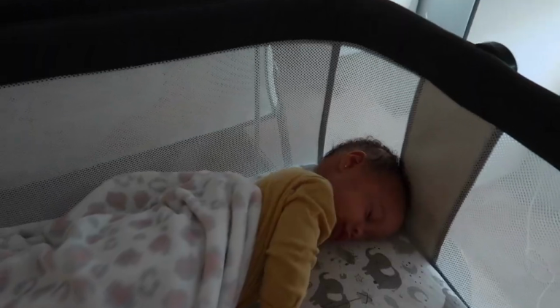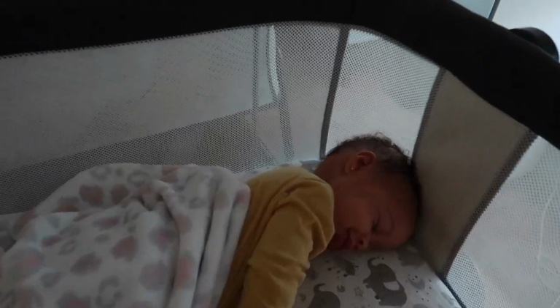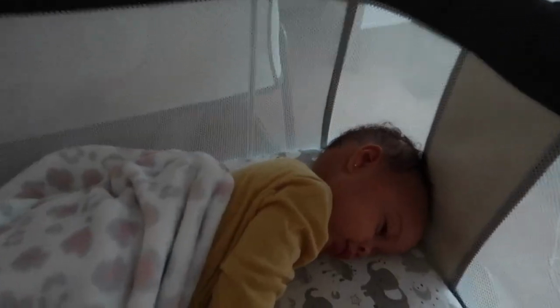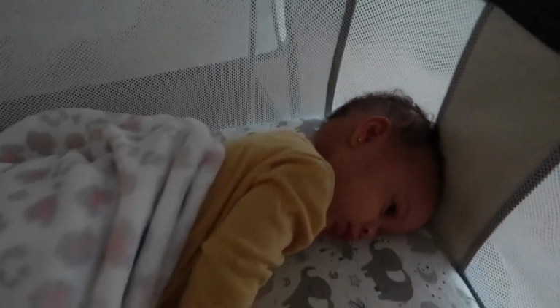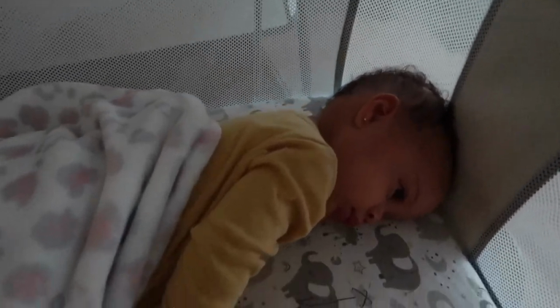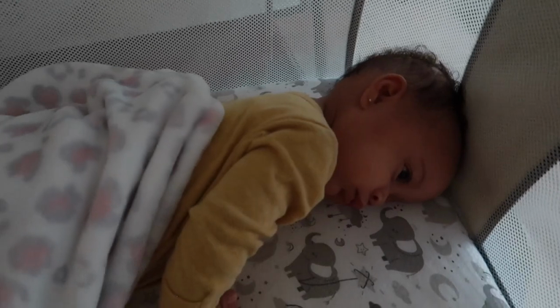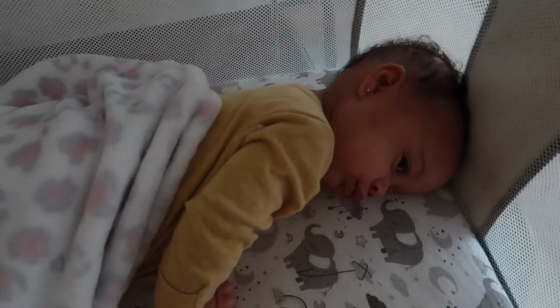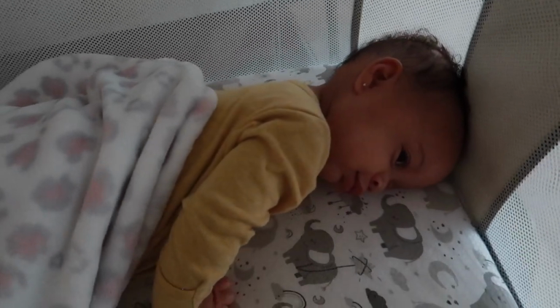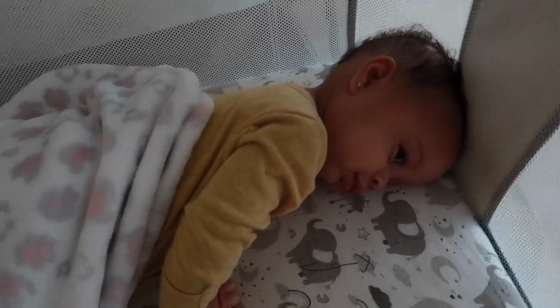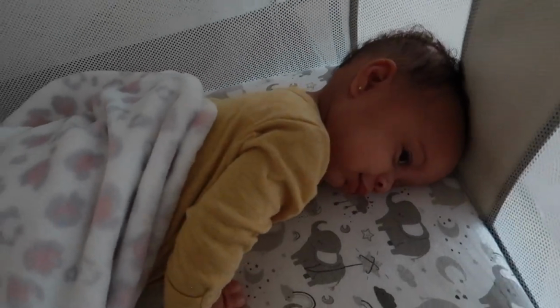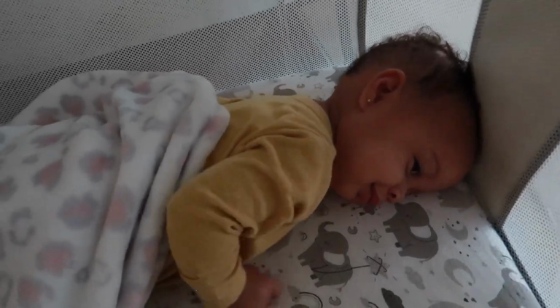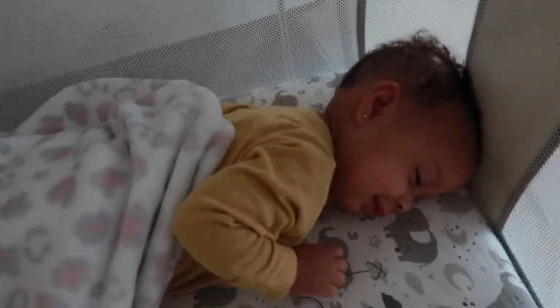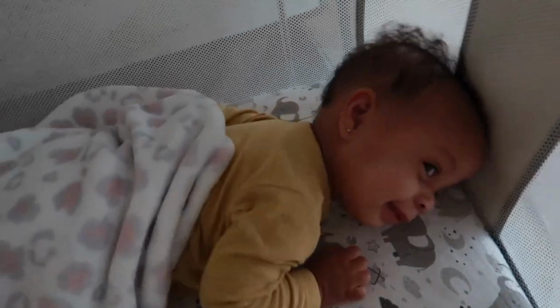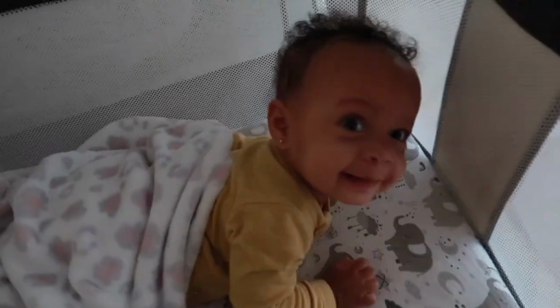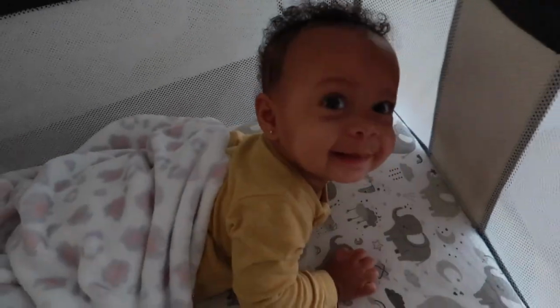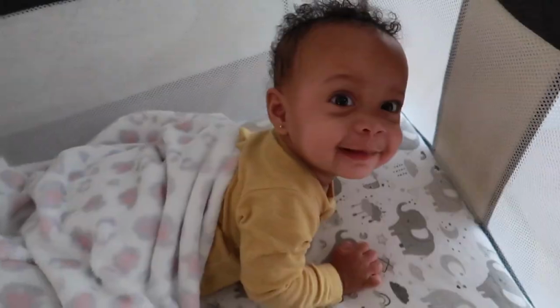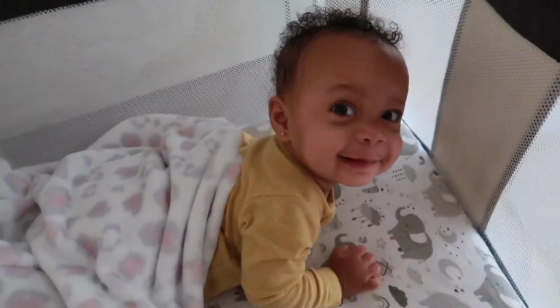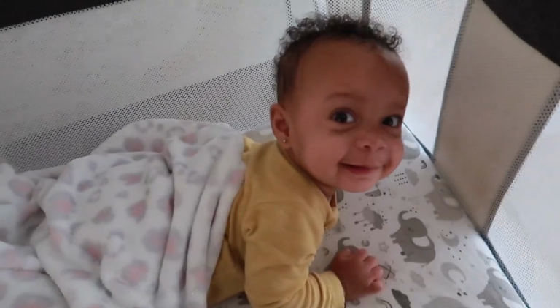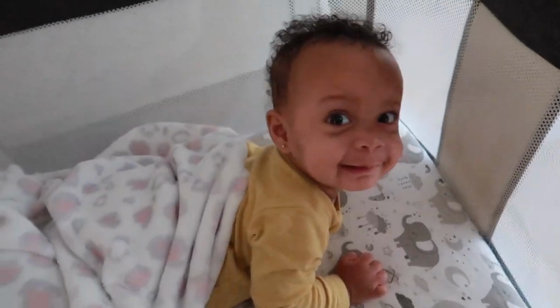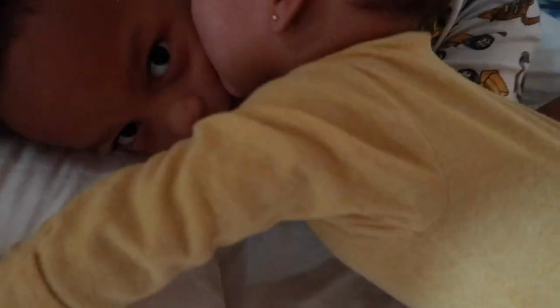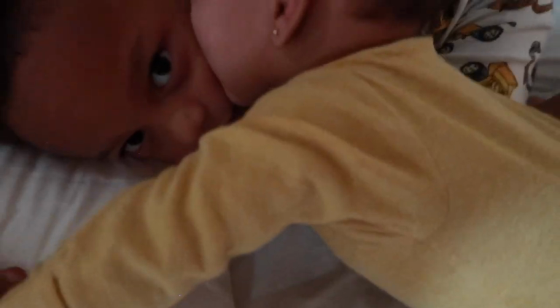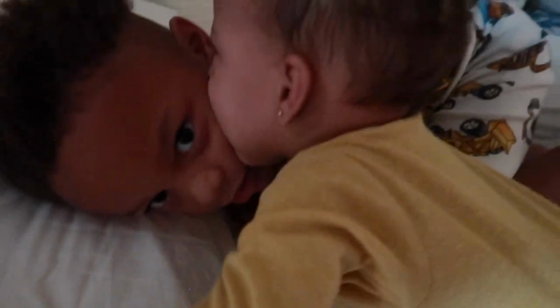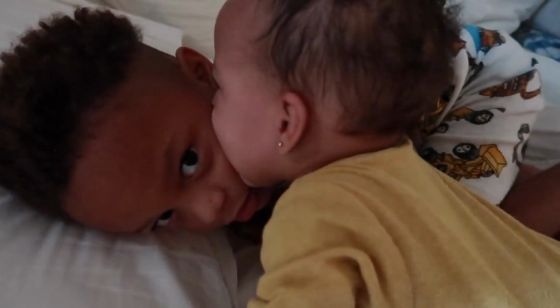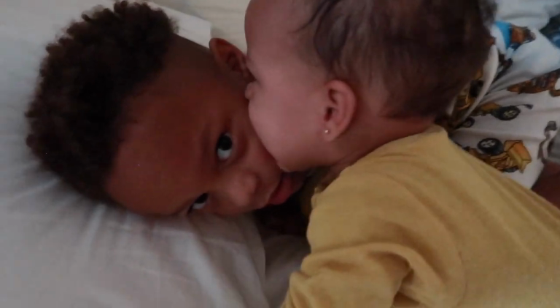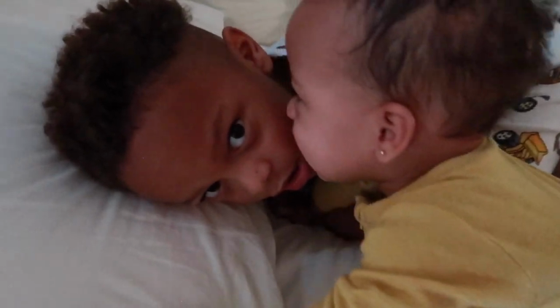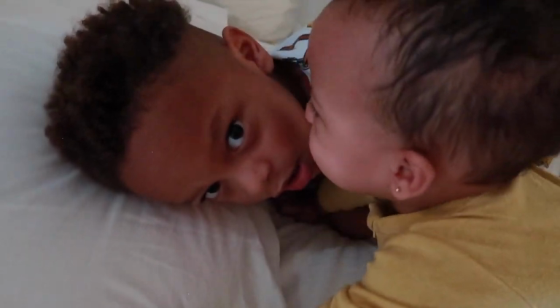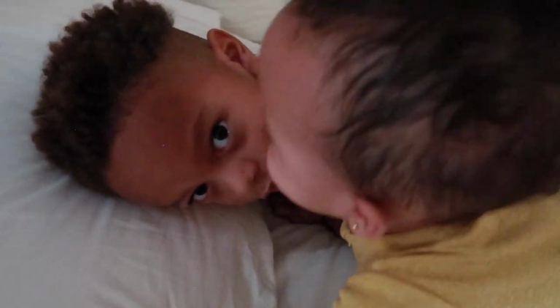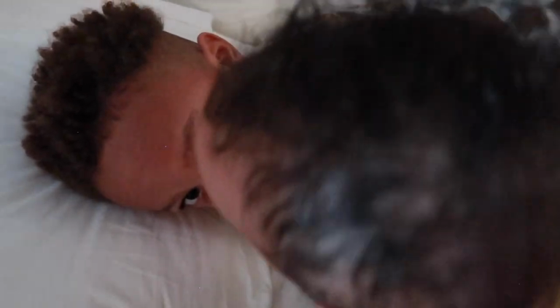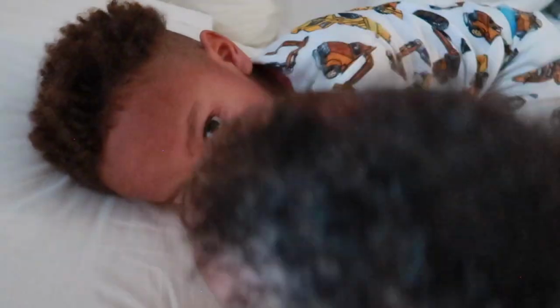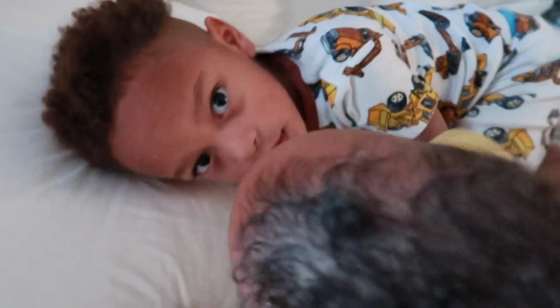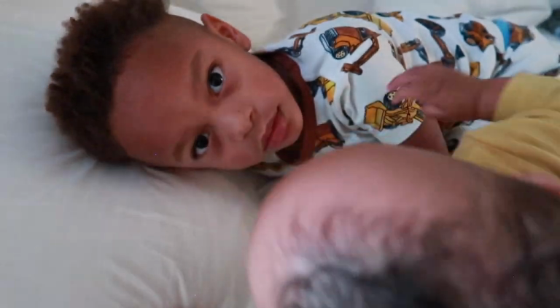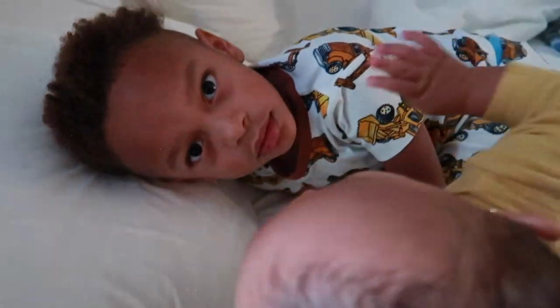Good morning, lady. Are you awake? I'm awake. I'm so scared.